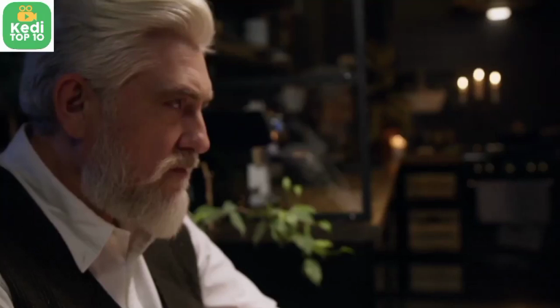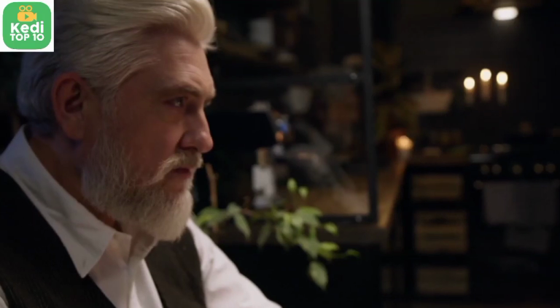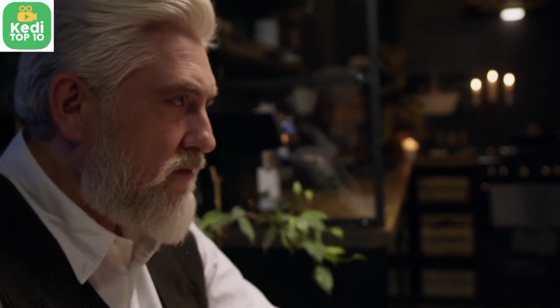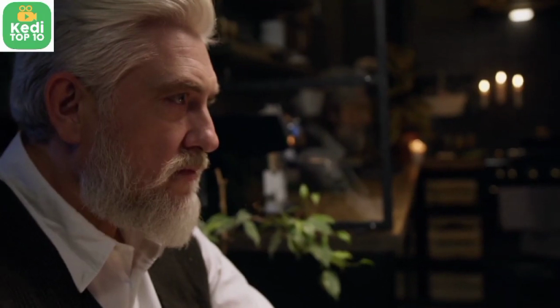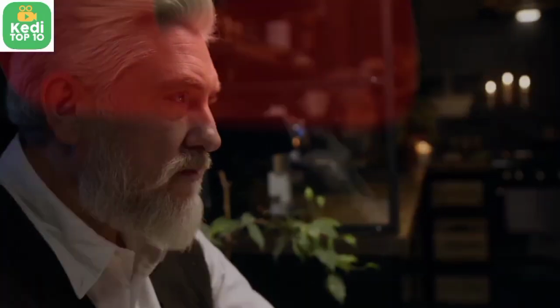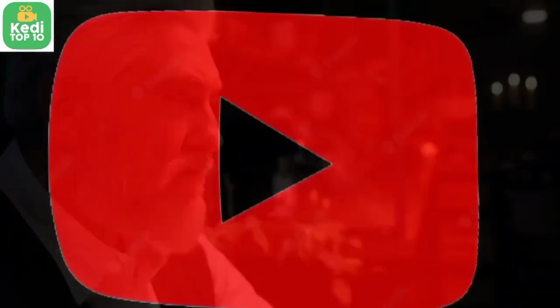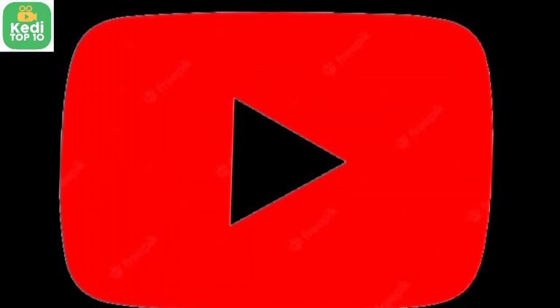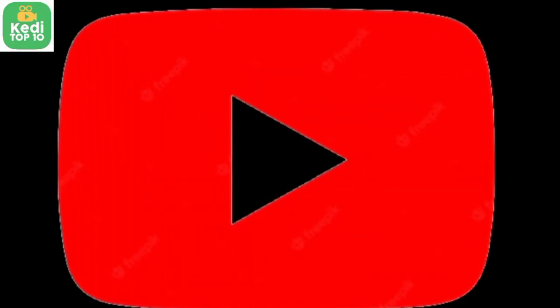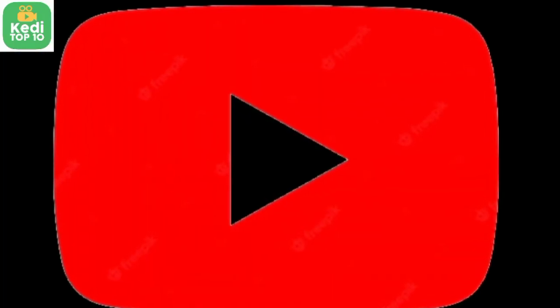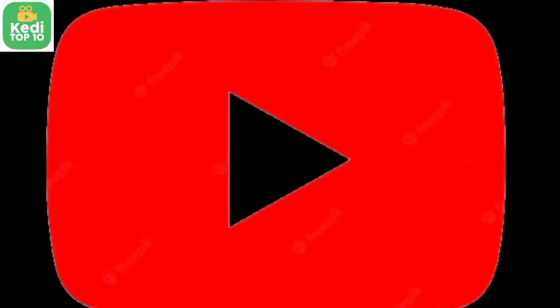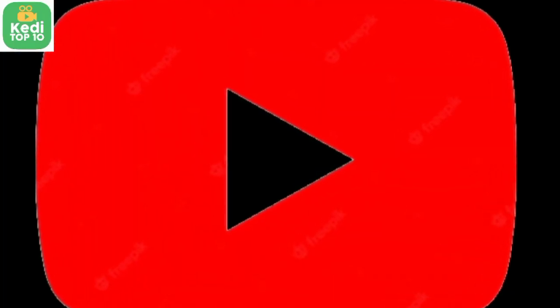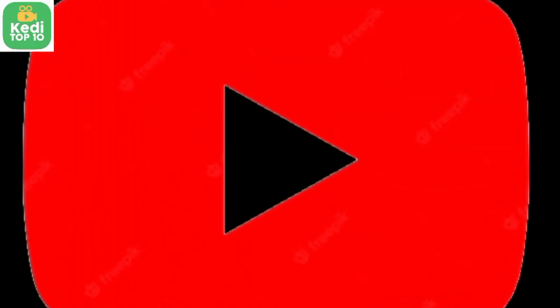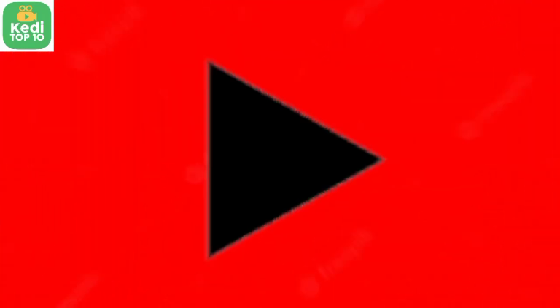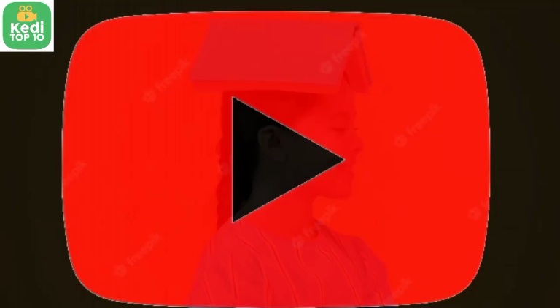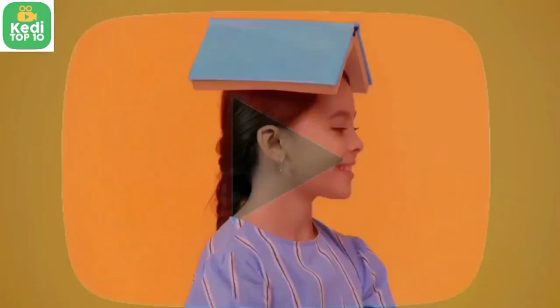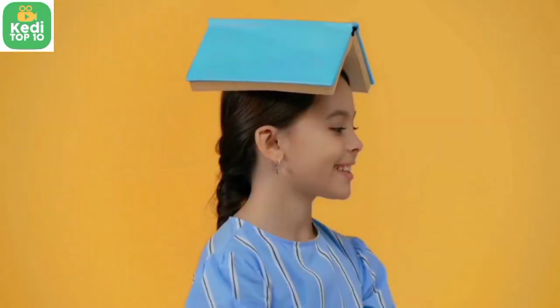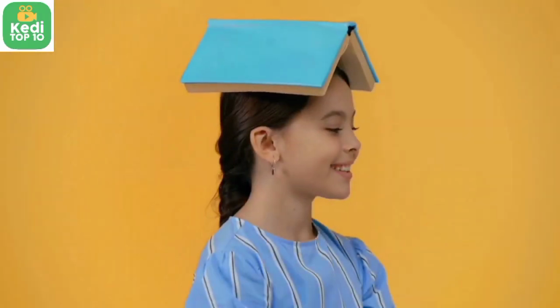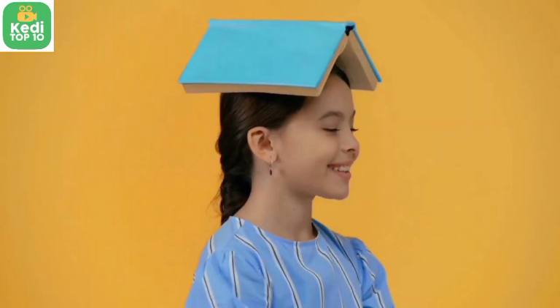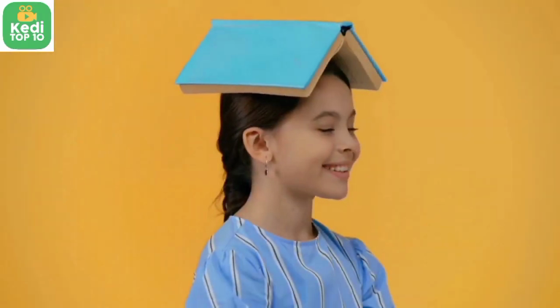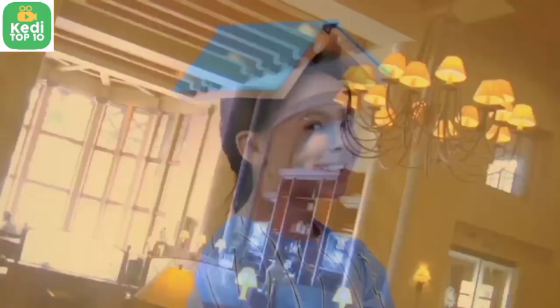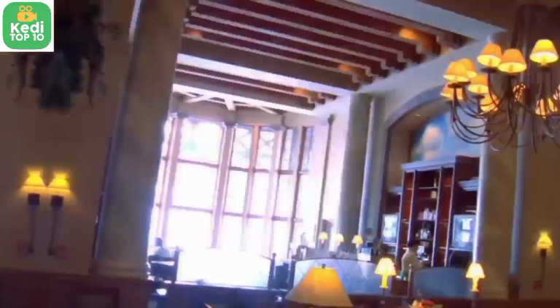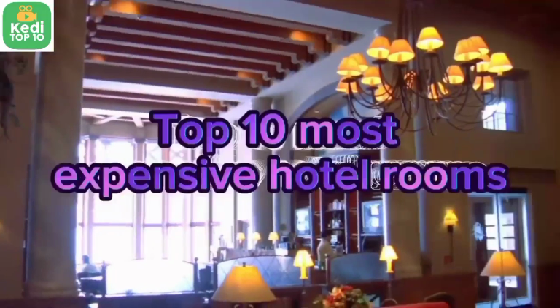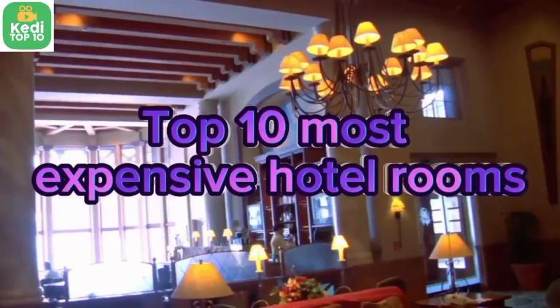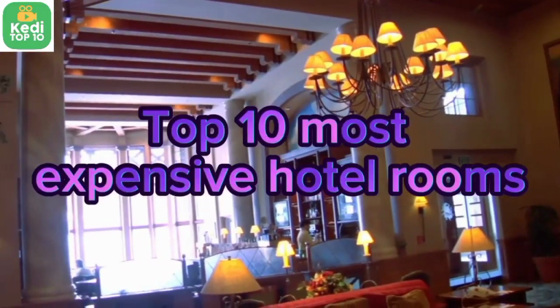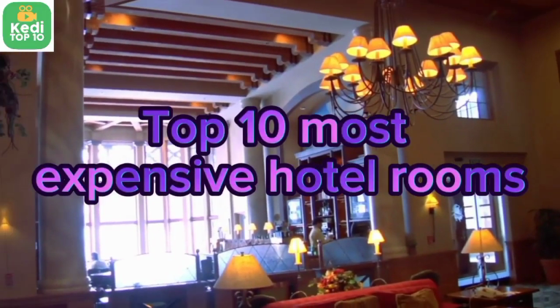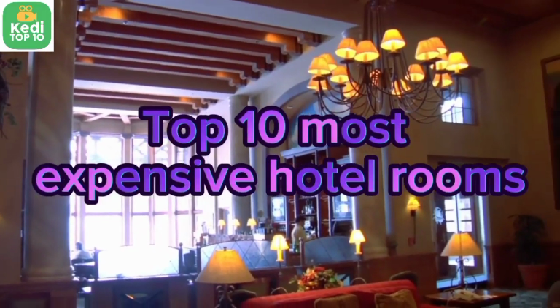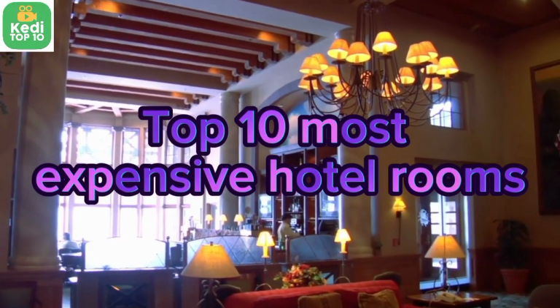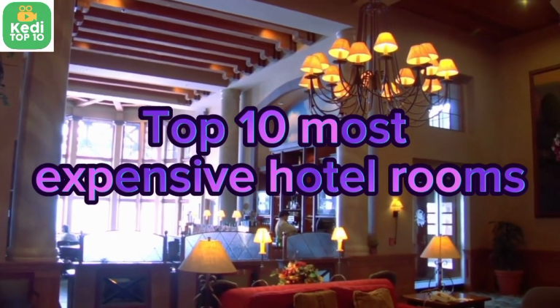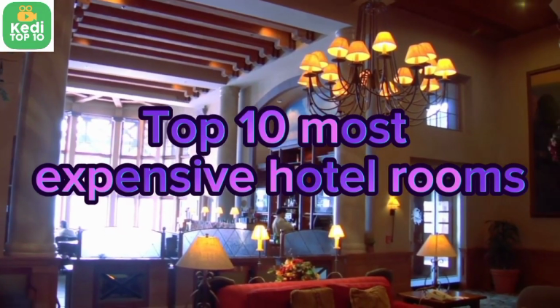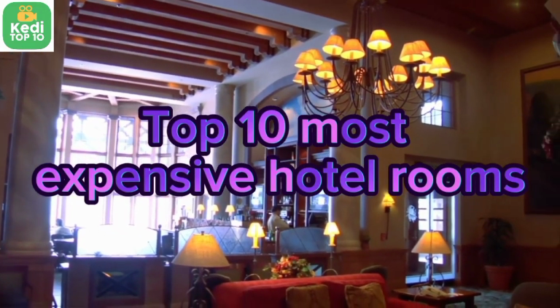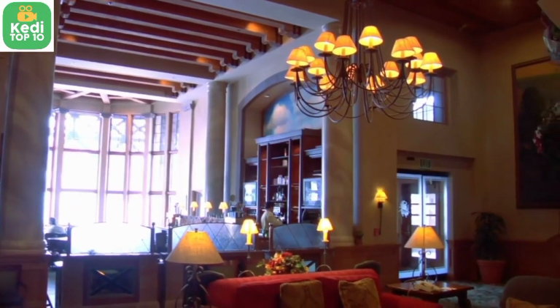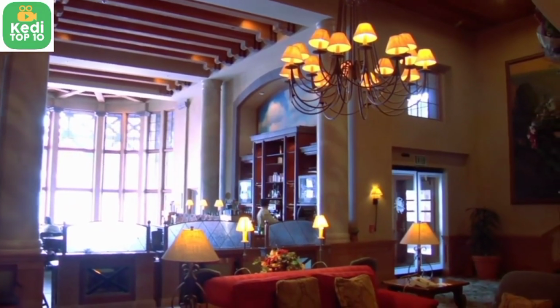Welcome to my YouTube channel. Today we discuss the top 10 most expensive hotel rooms.